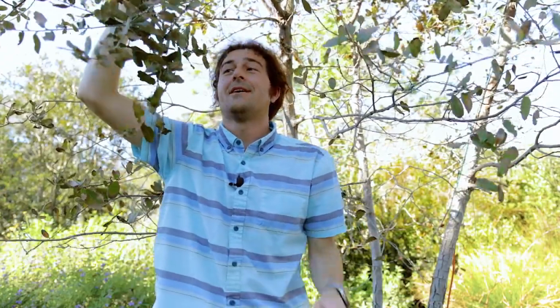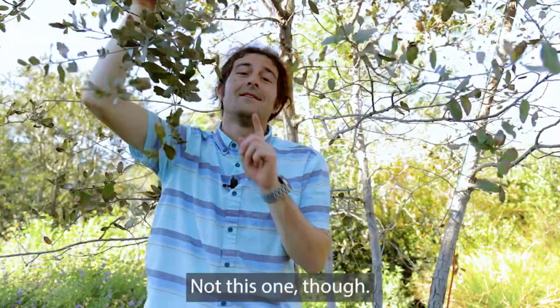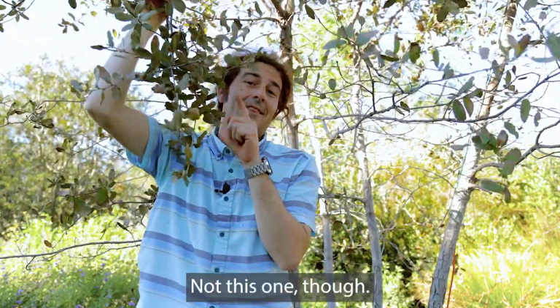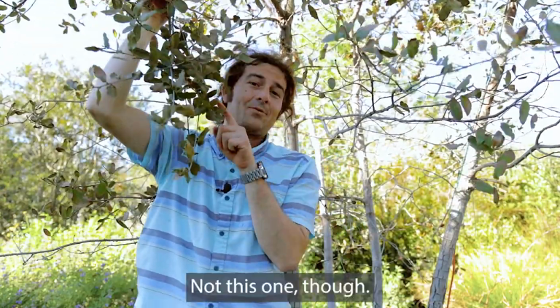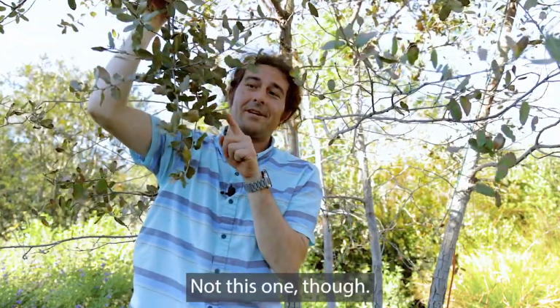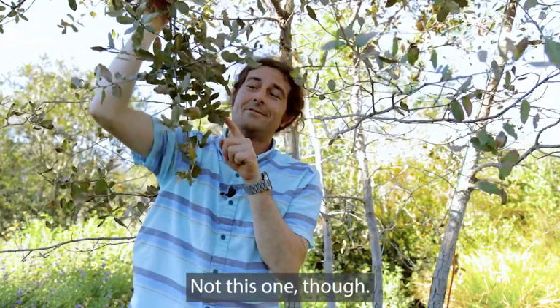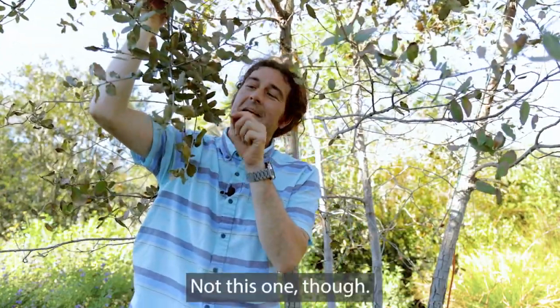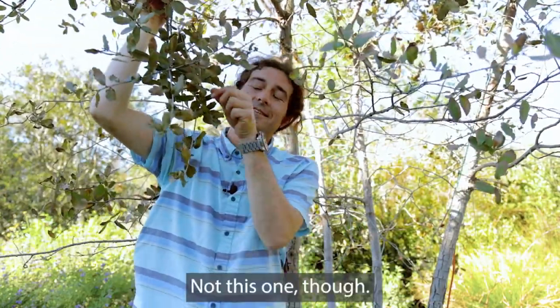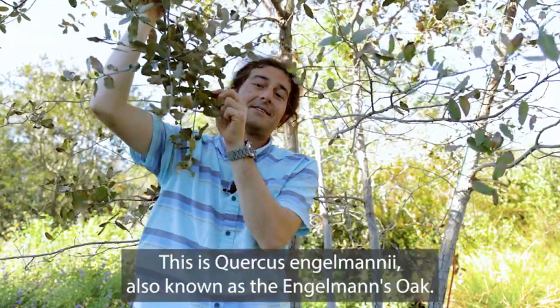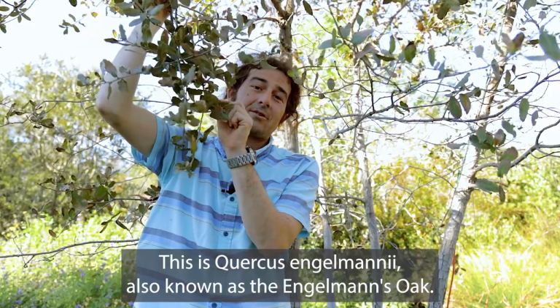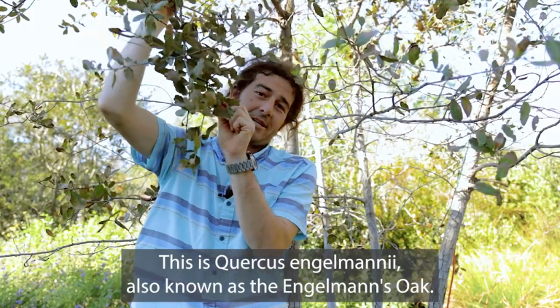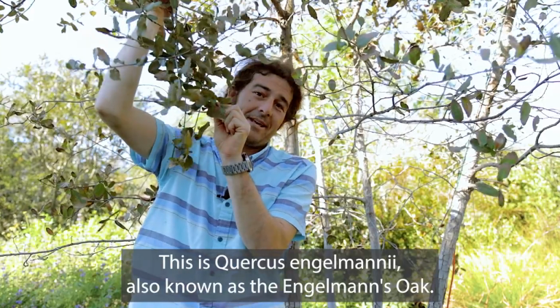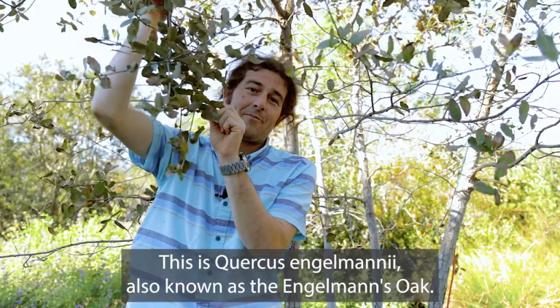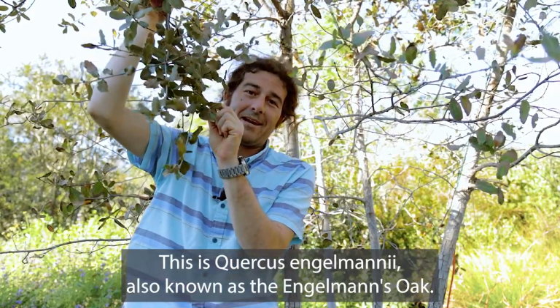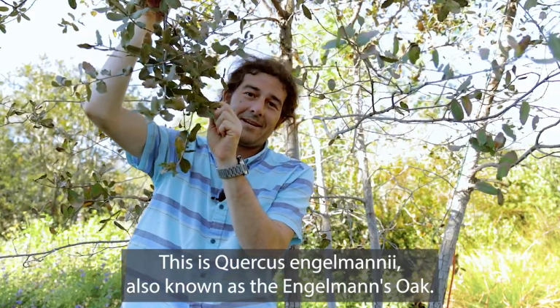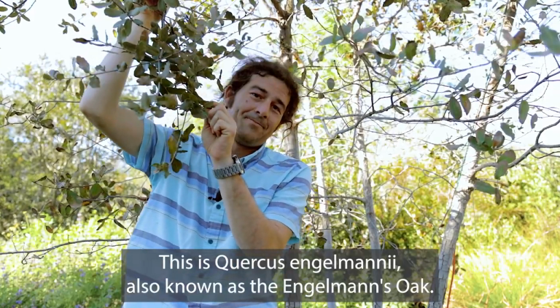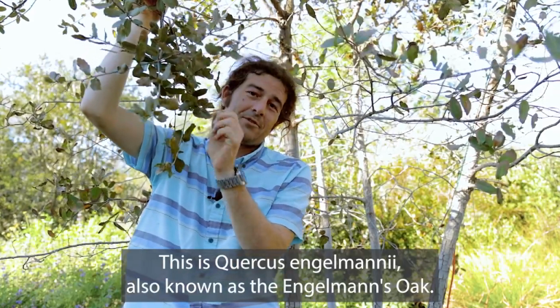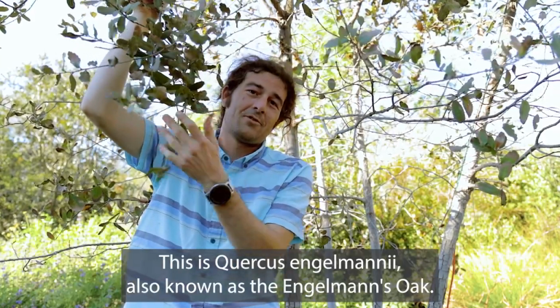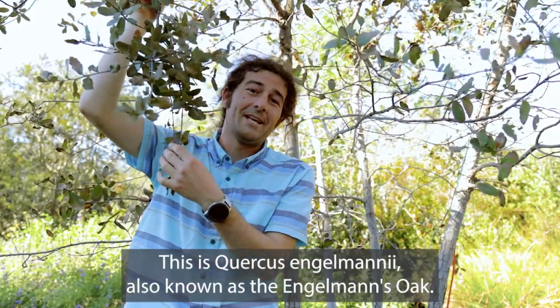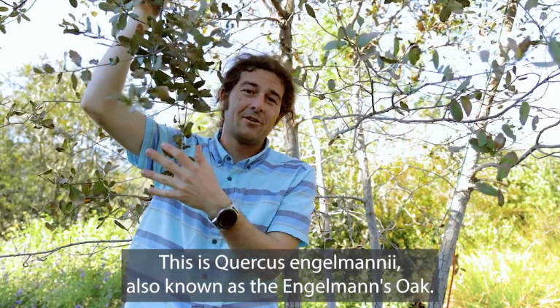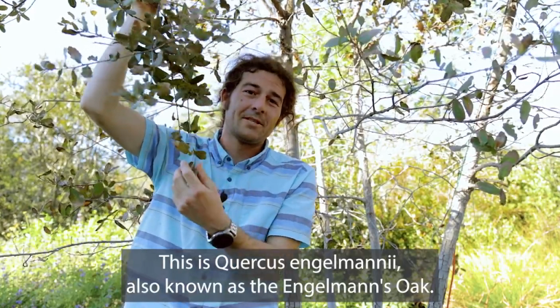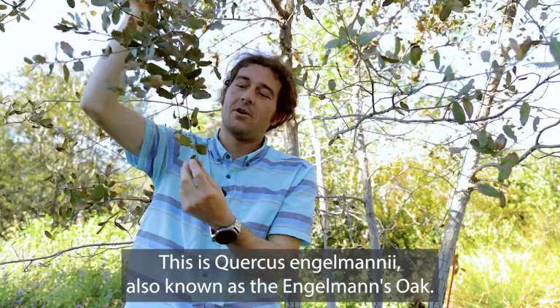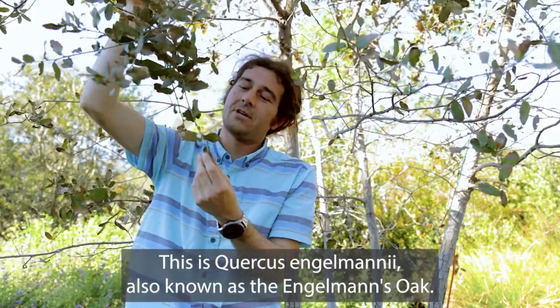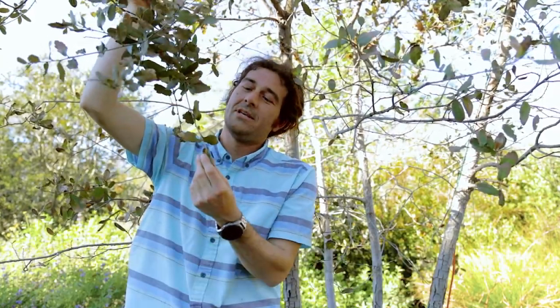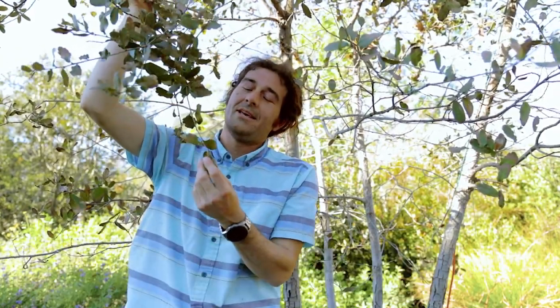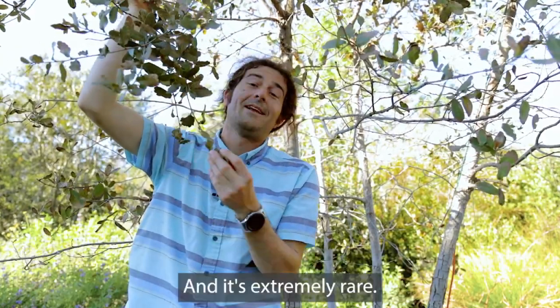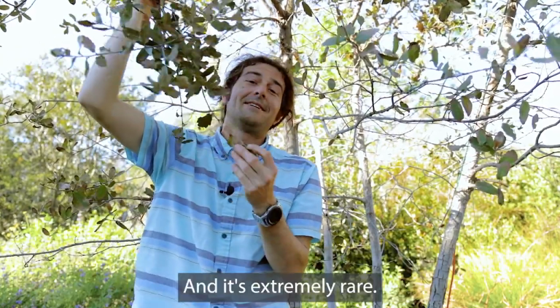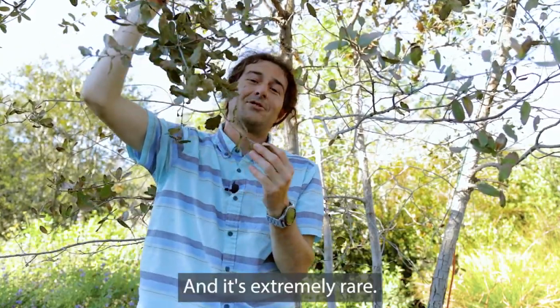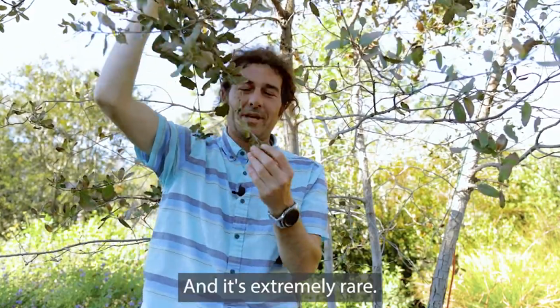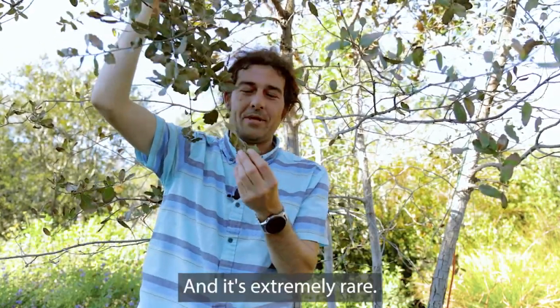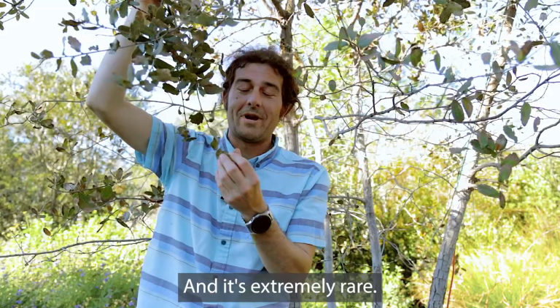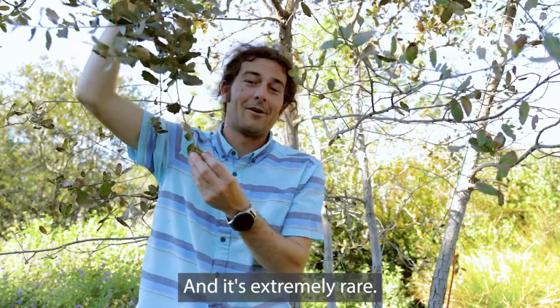Not this one though. This is Quercus engelmanii, also known as the Engelman's oak, and it's extremely rare.